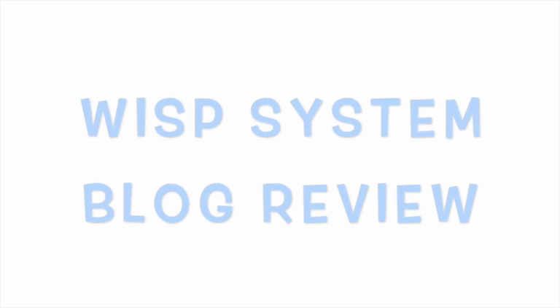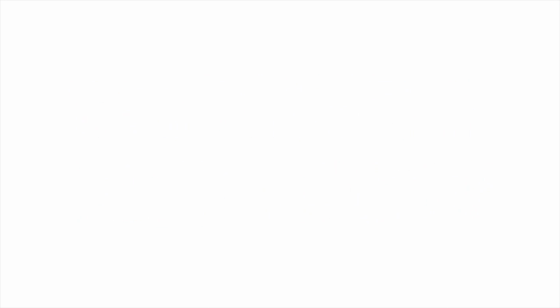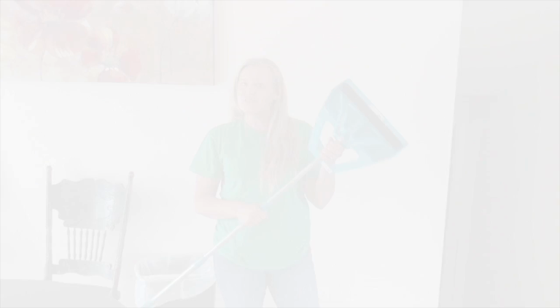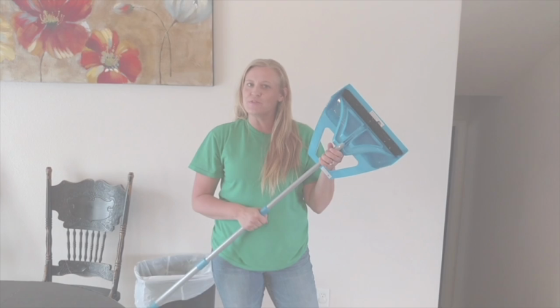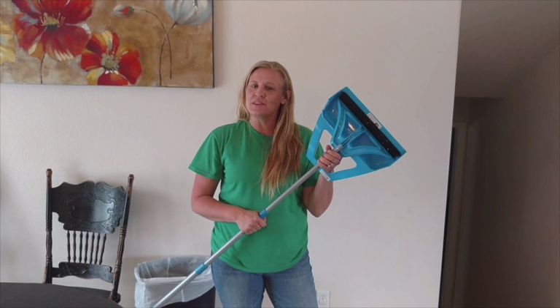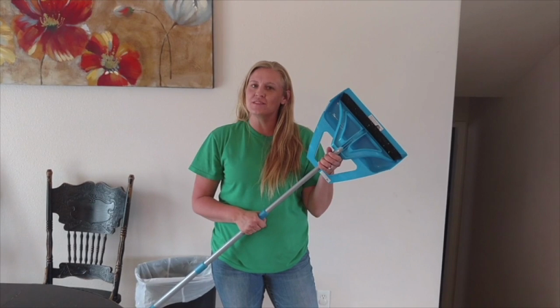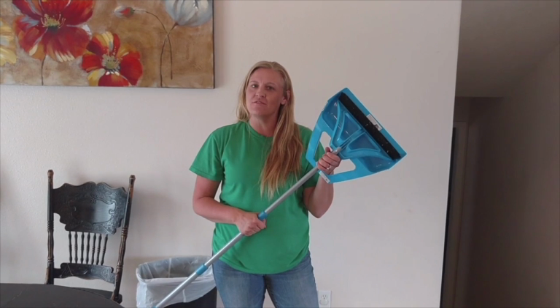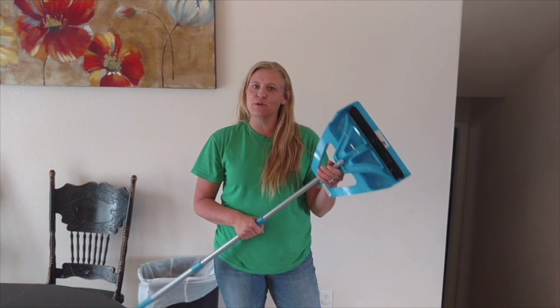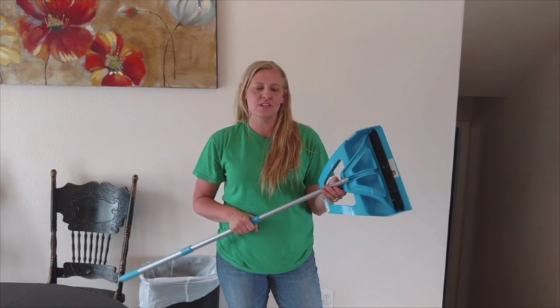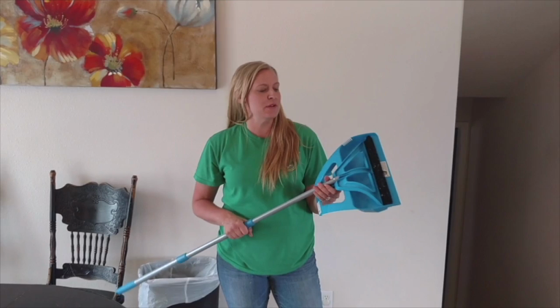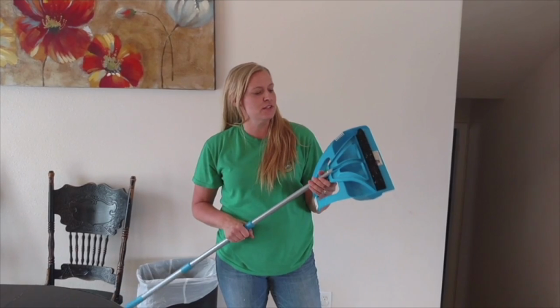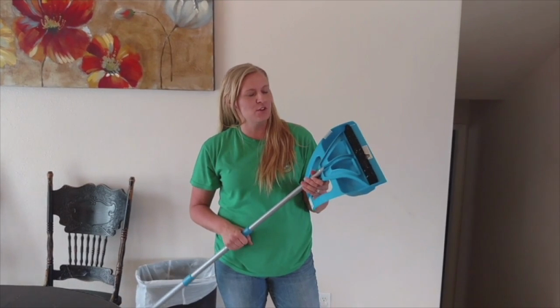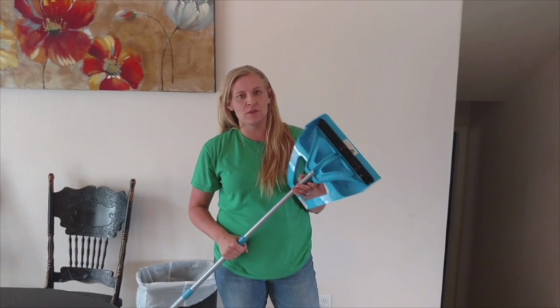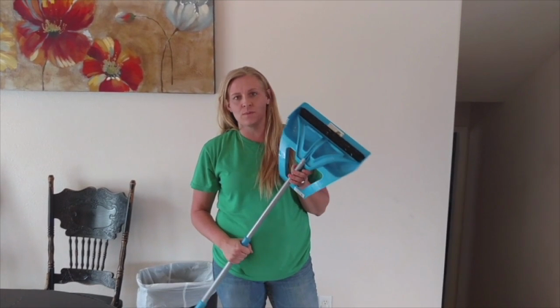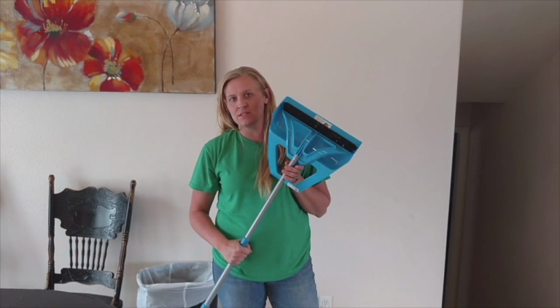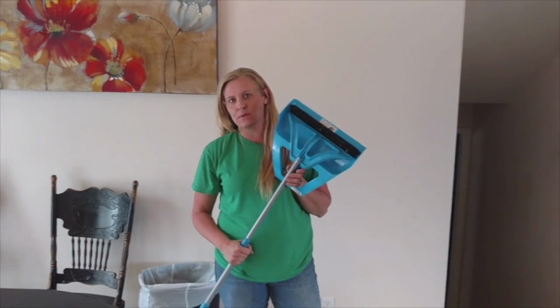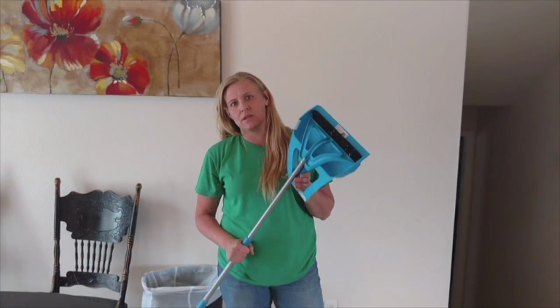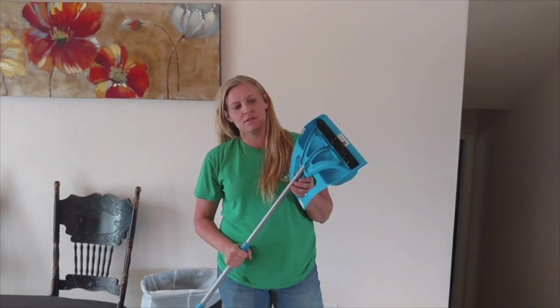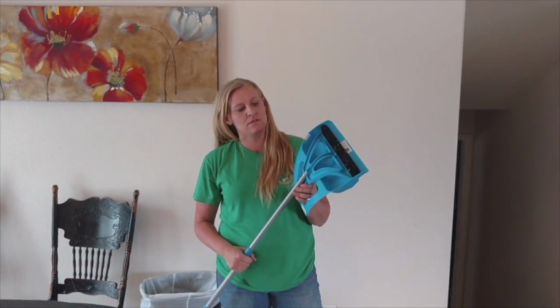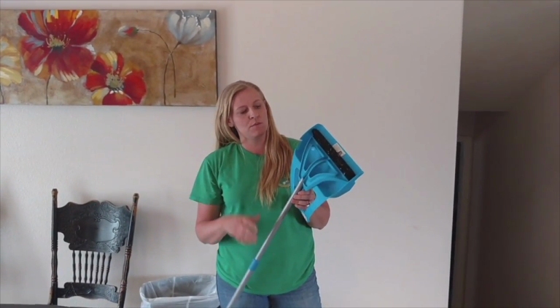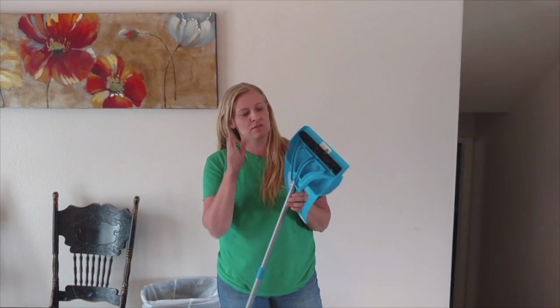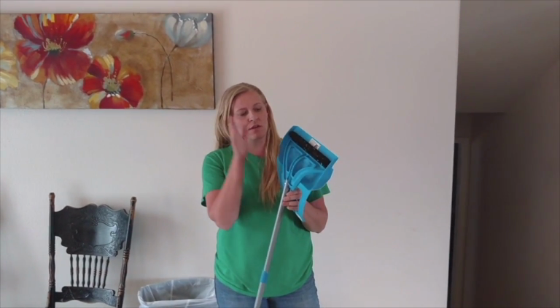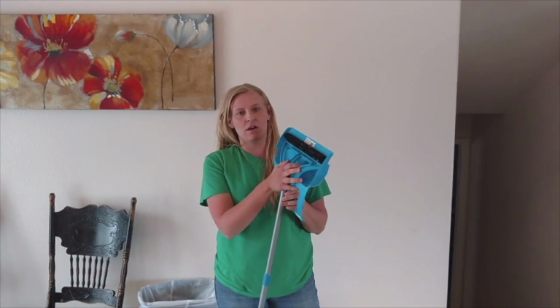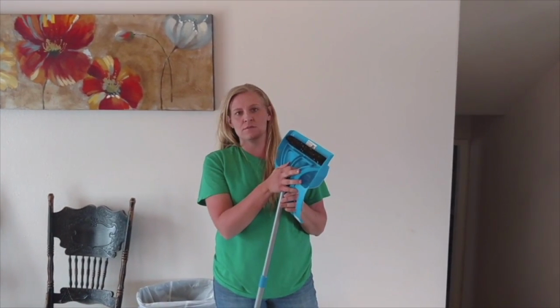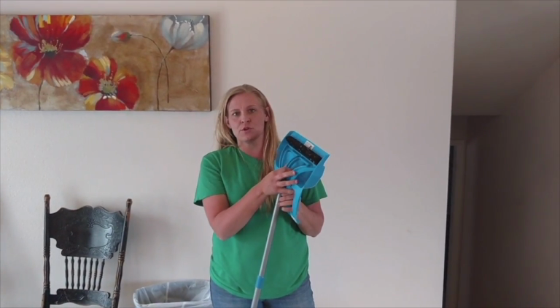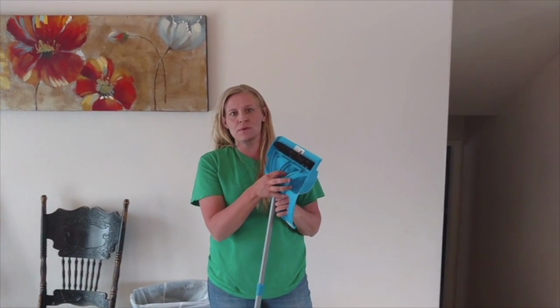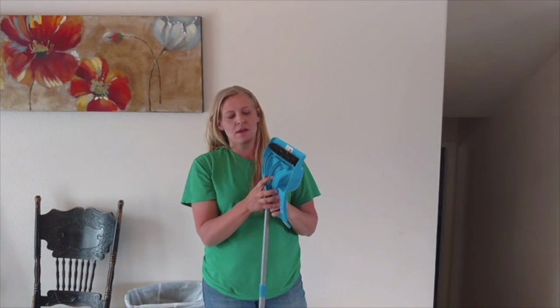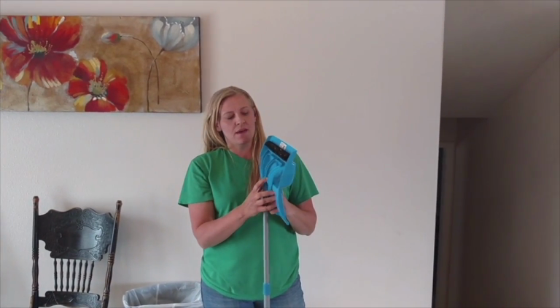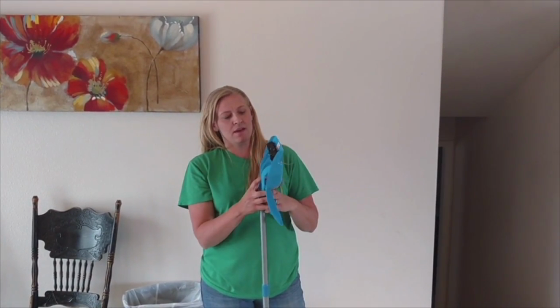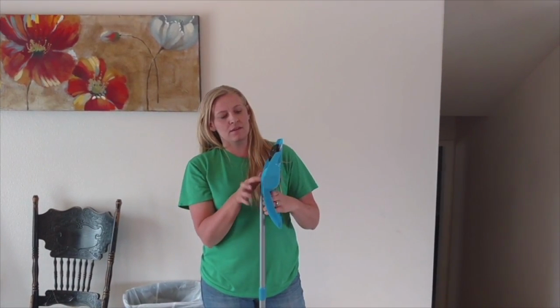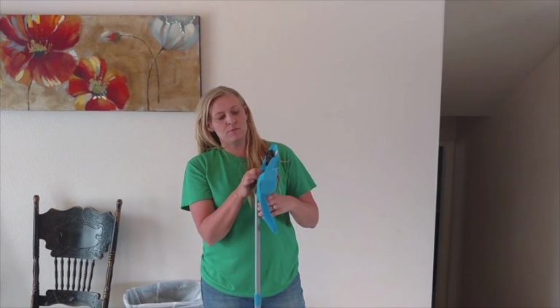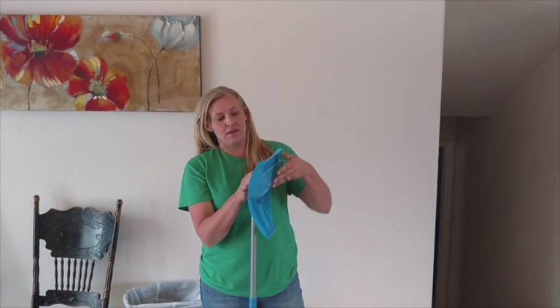I'm Kendra from The Things I Love Most and I'm here to tell you about the Wisp cleaning system. It's an awesome broom and dustpan.